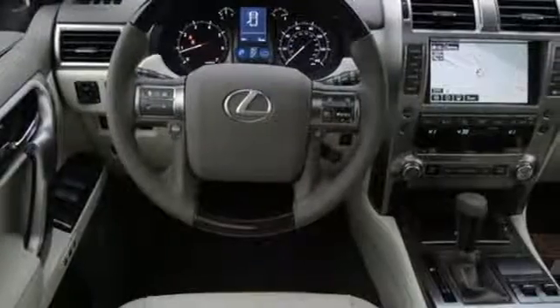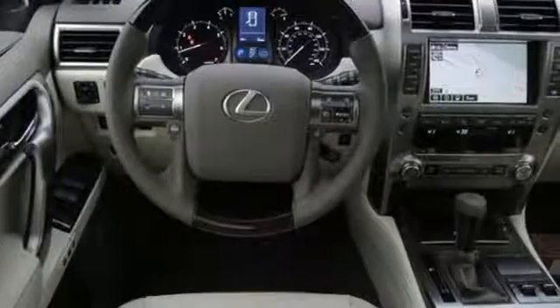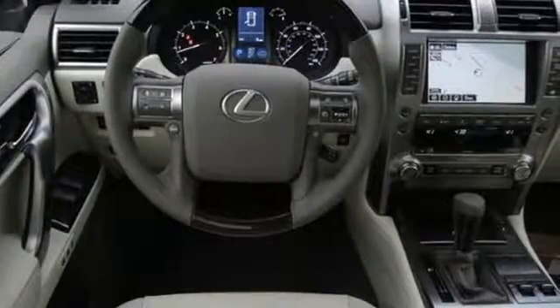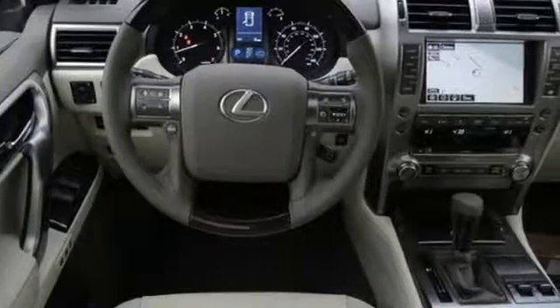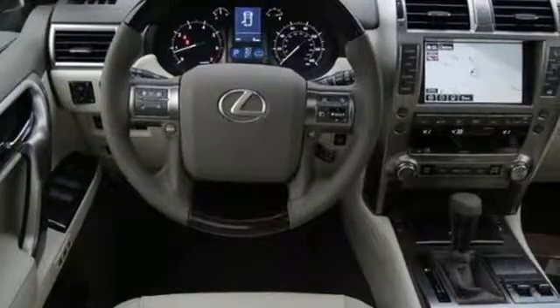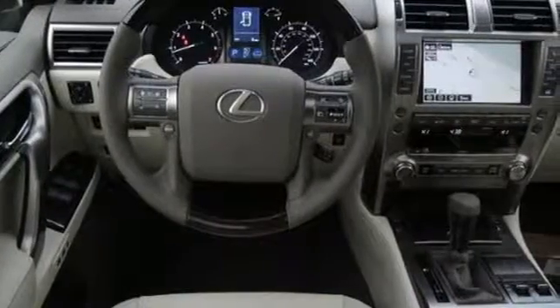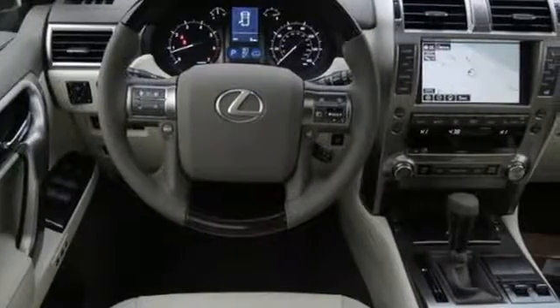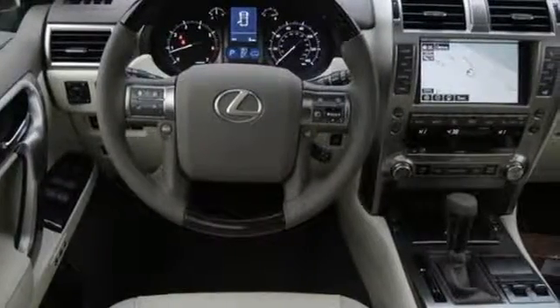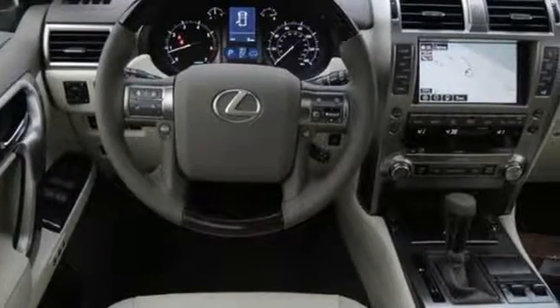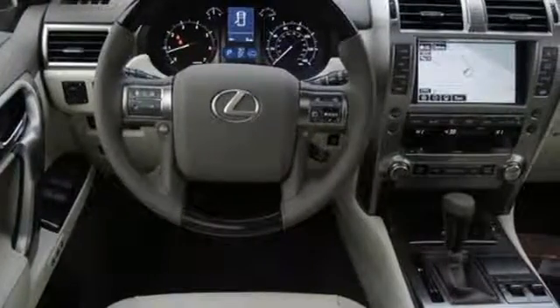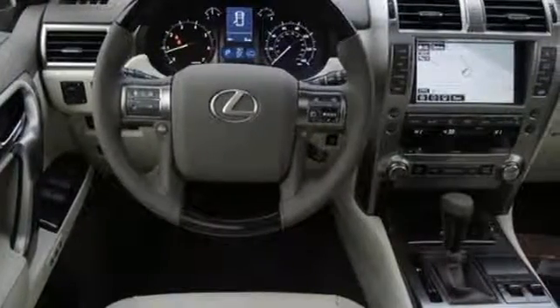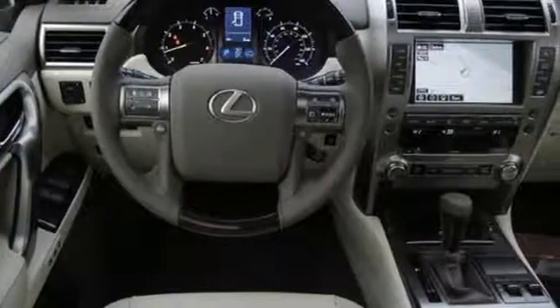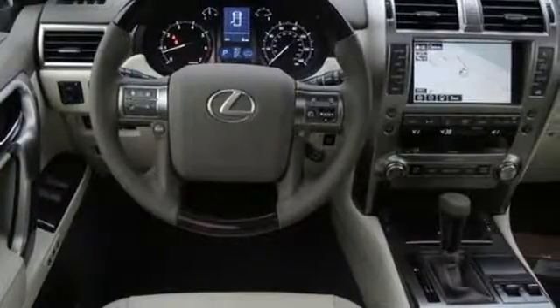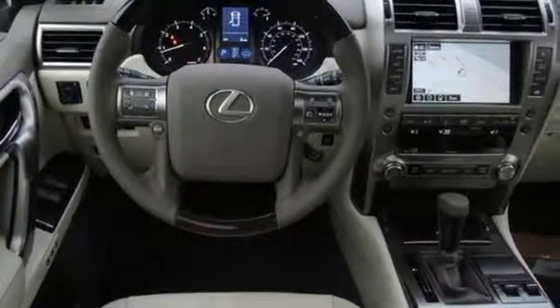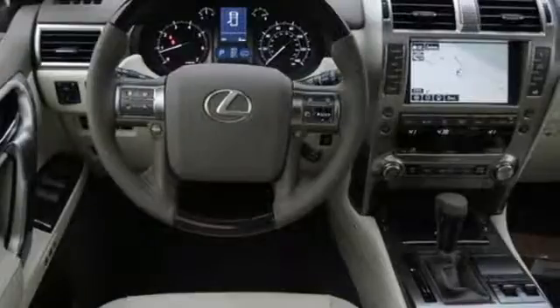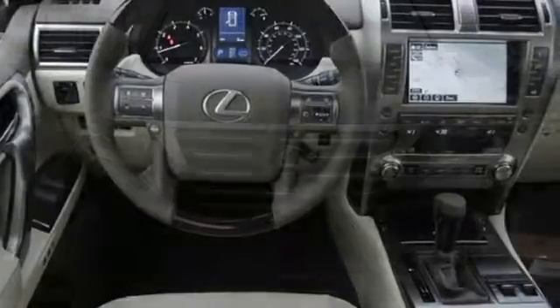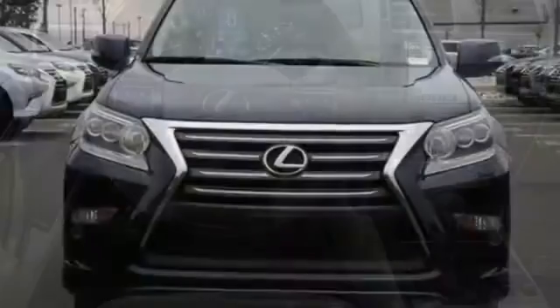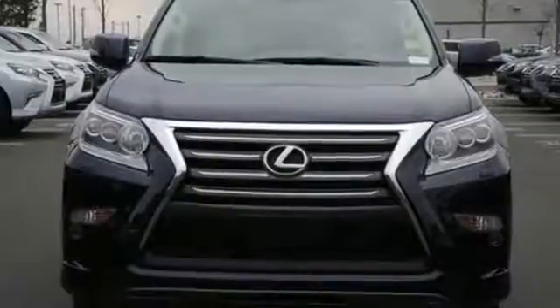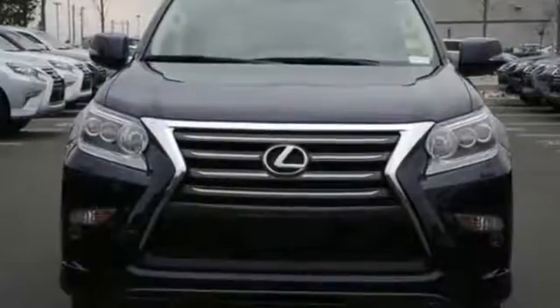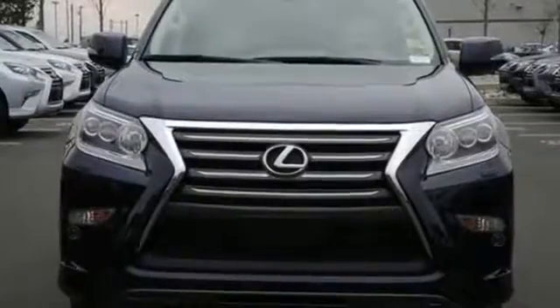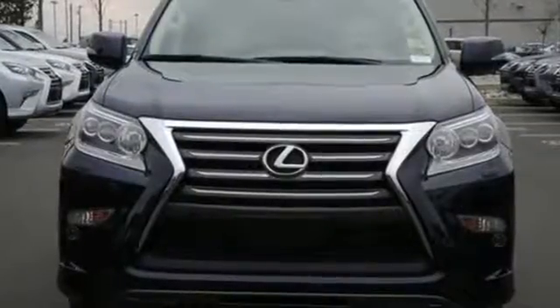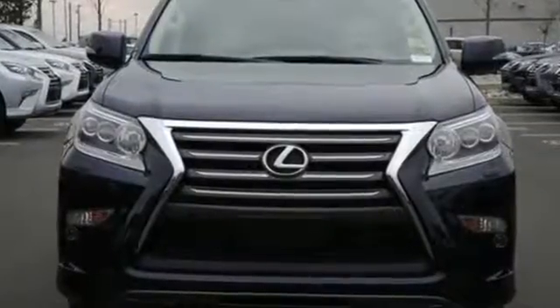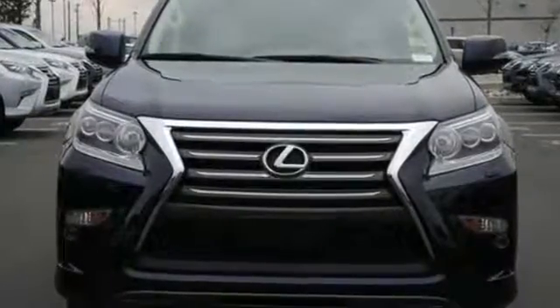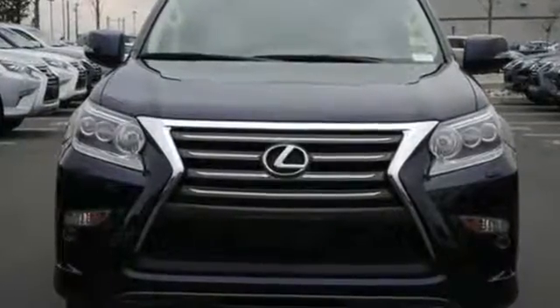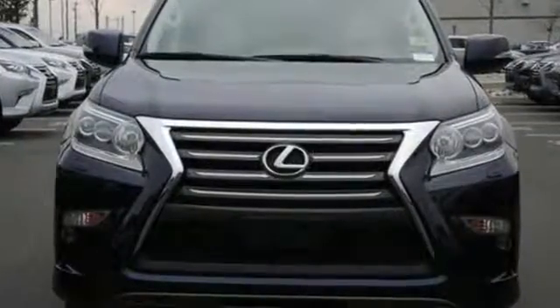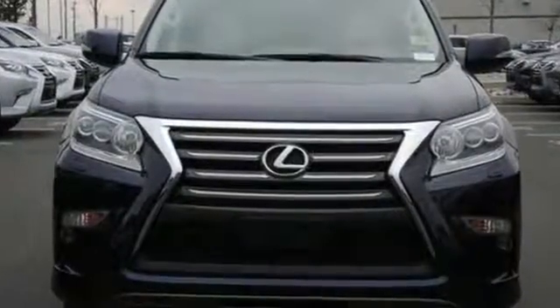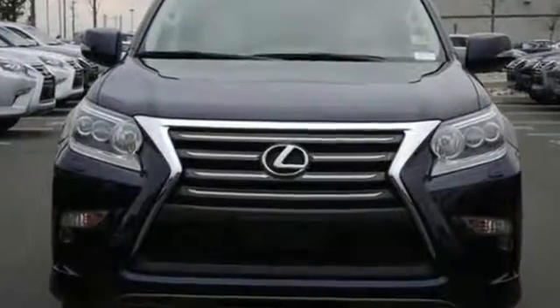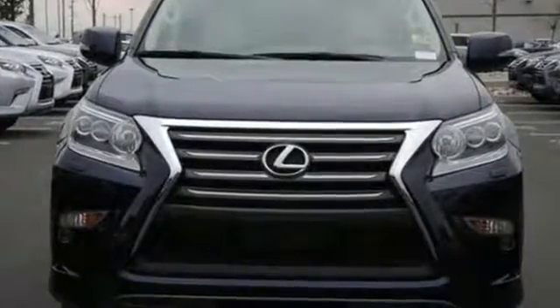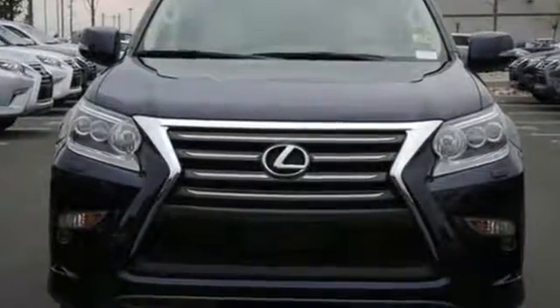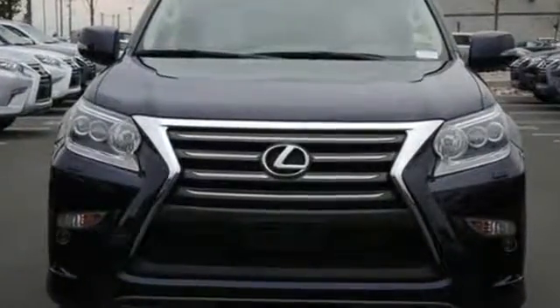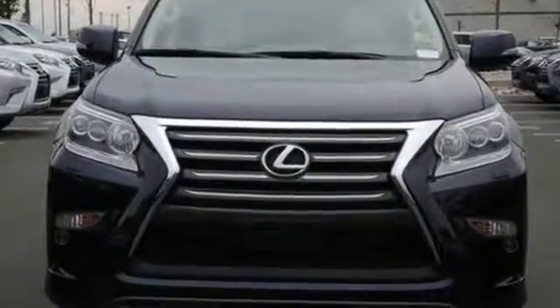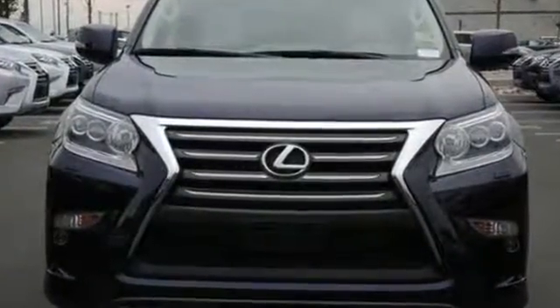This Lexus is a soft touch for the bumpiest back roads. Your adventure starts today. Stop by for a test drive.